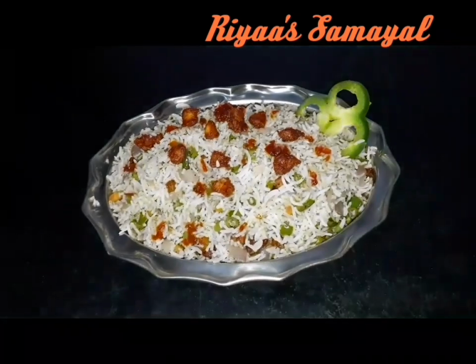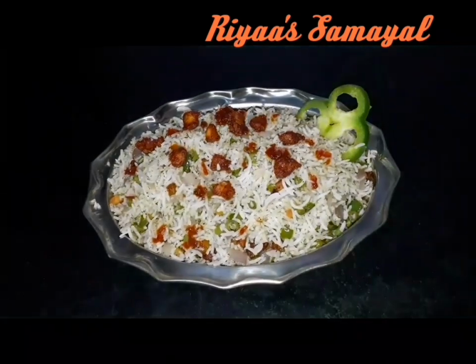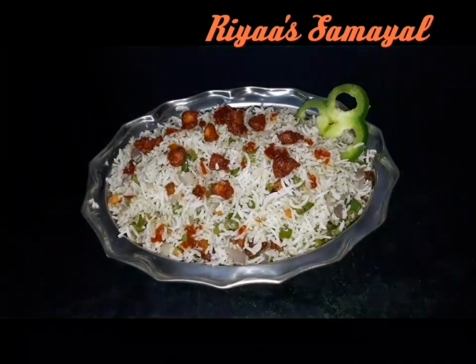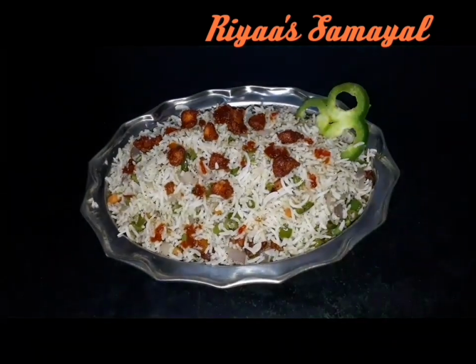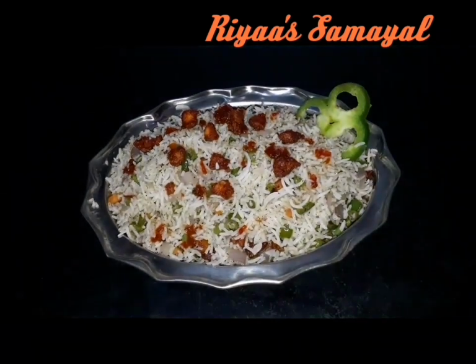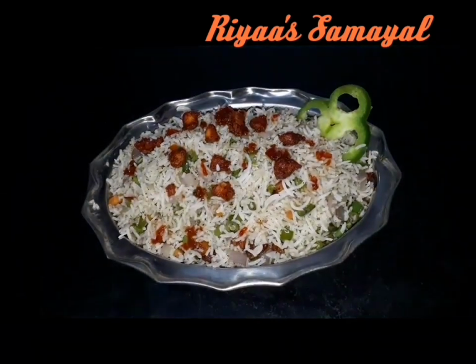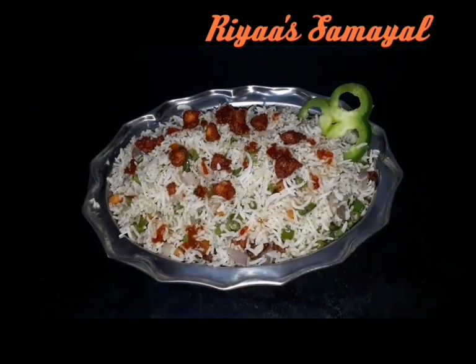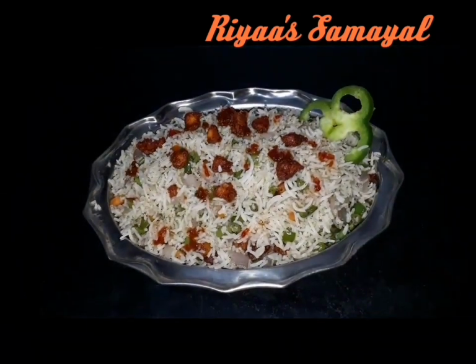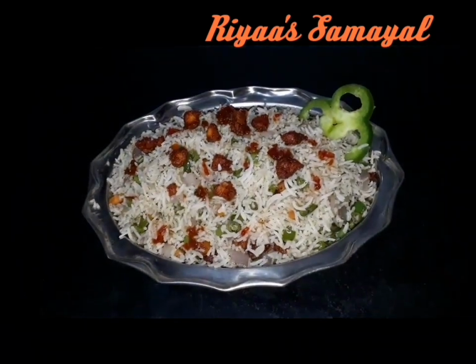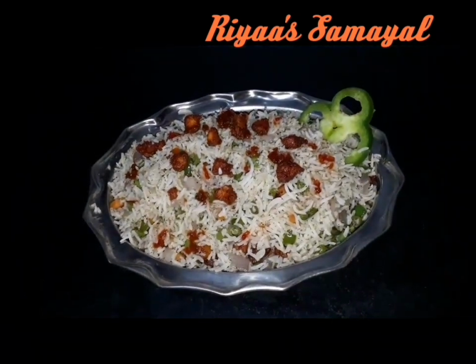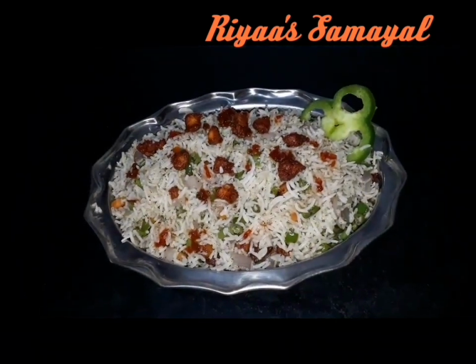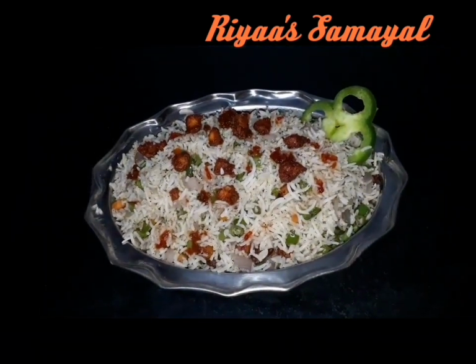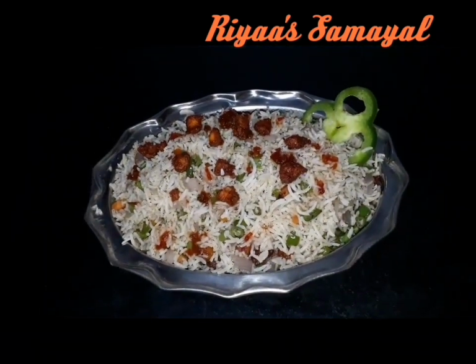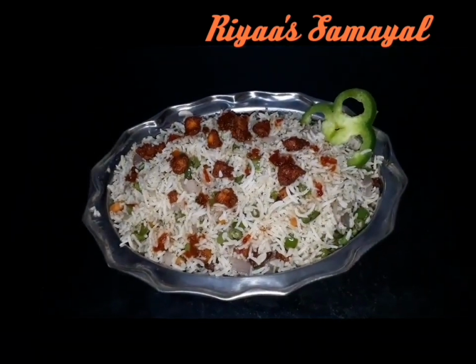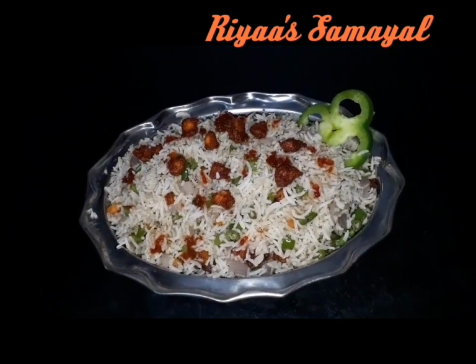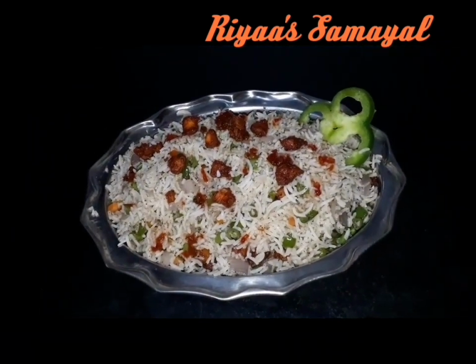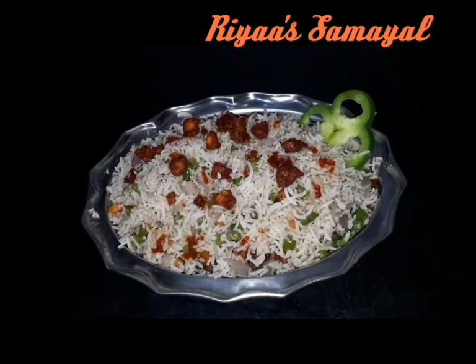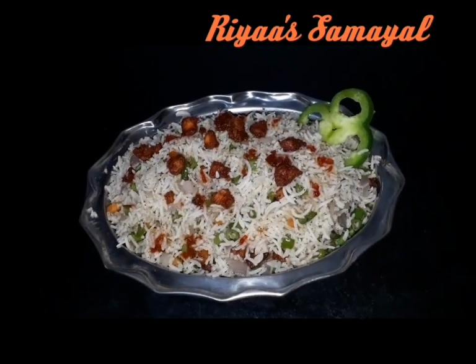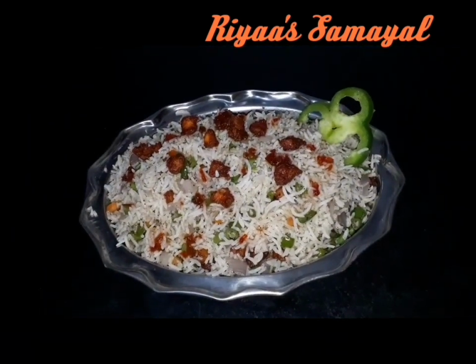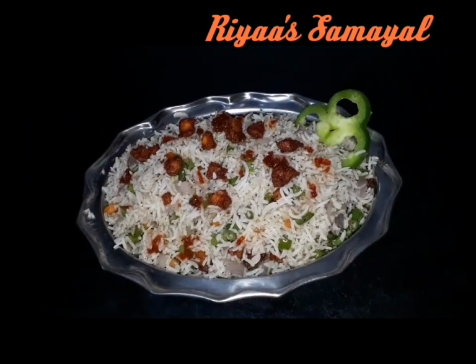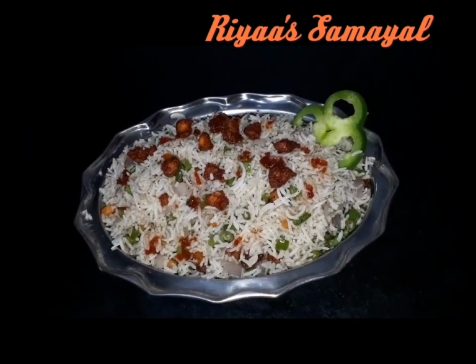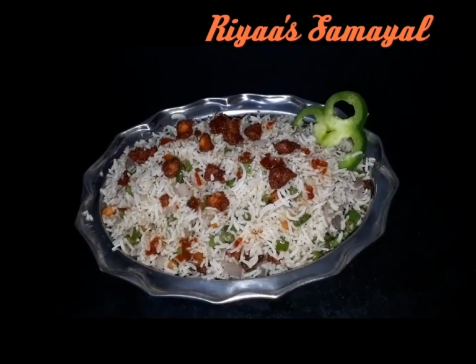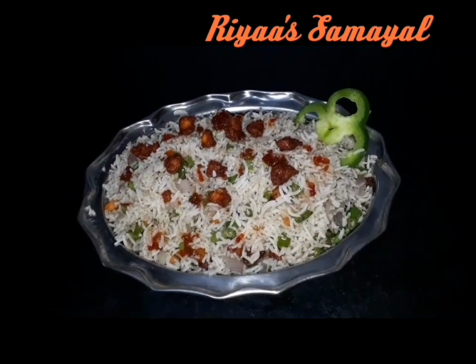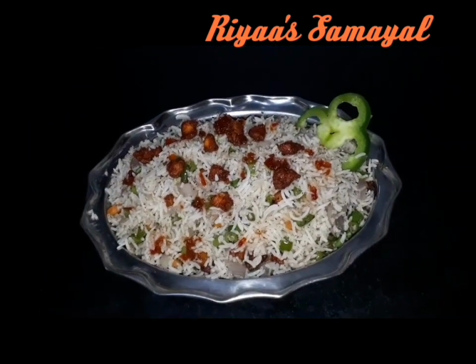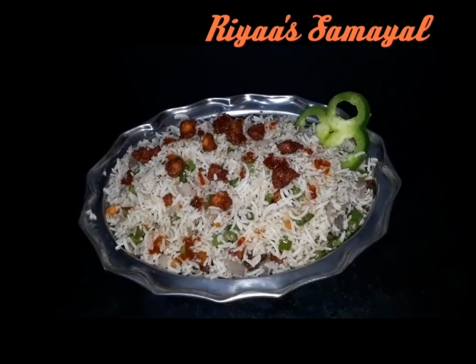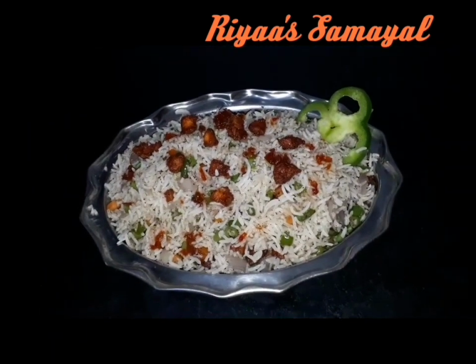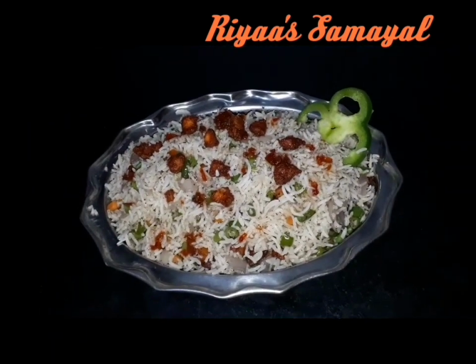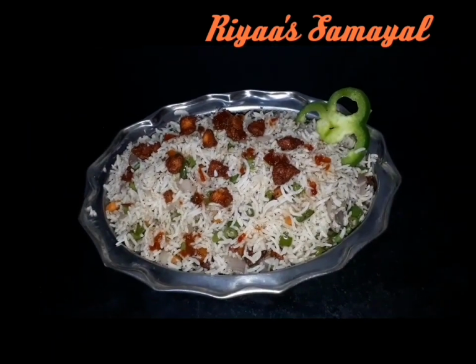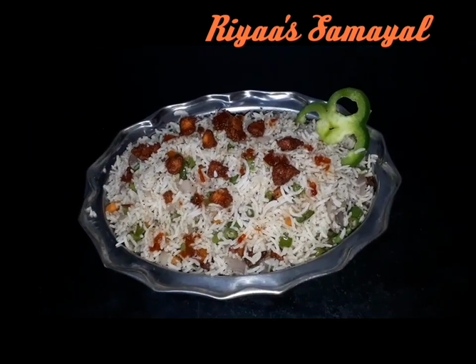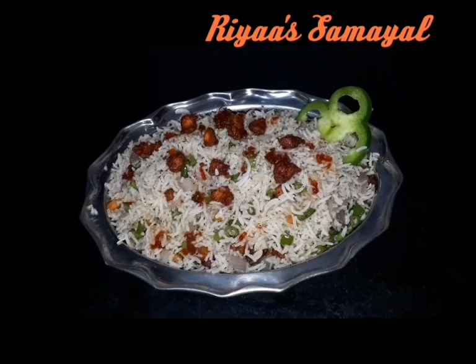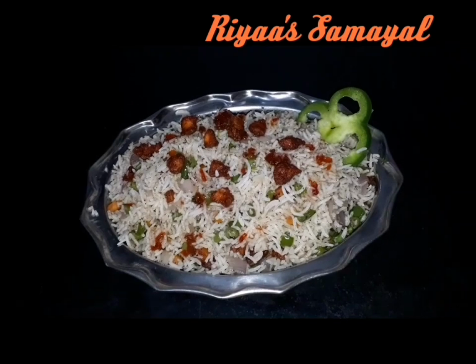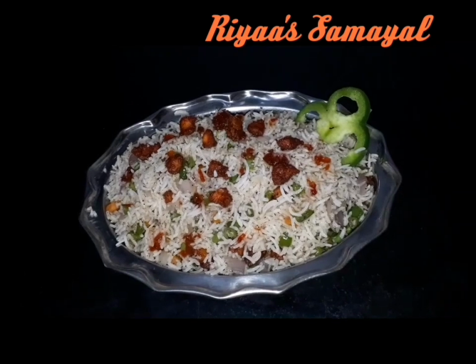Chicken fried rice is ready. Please like and comment.